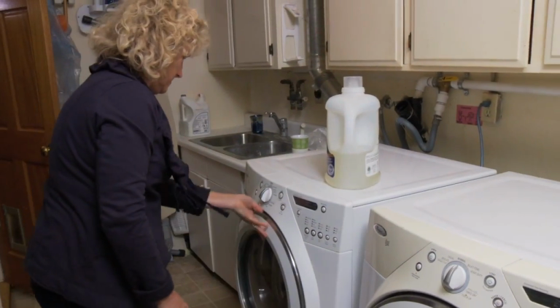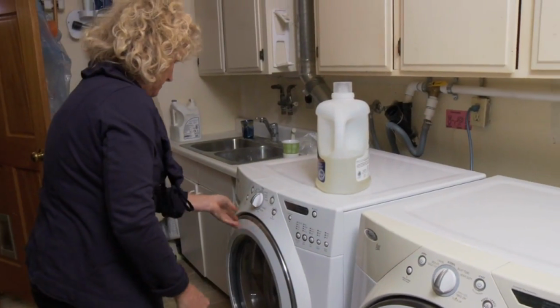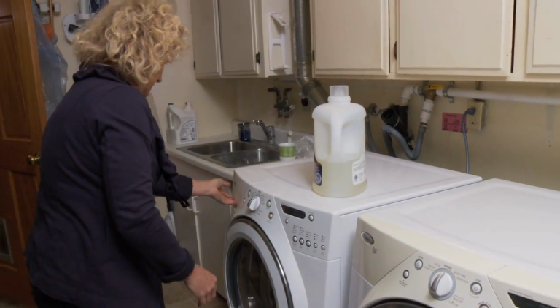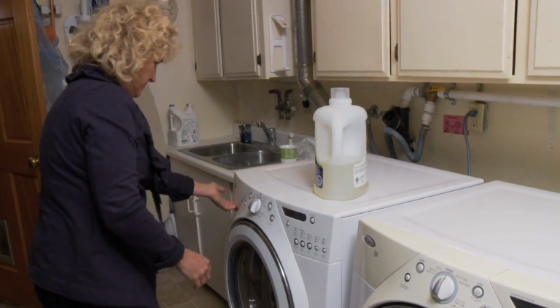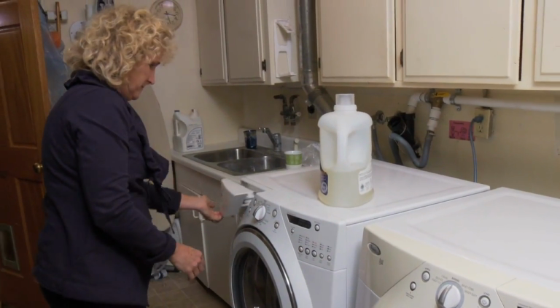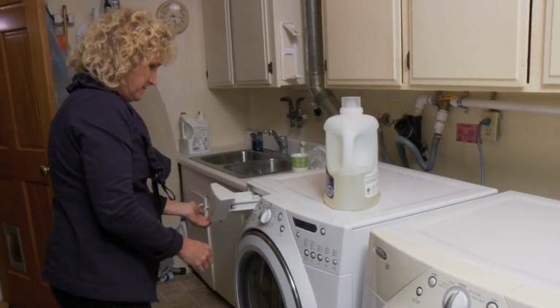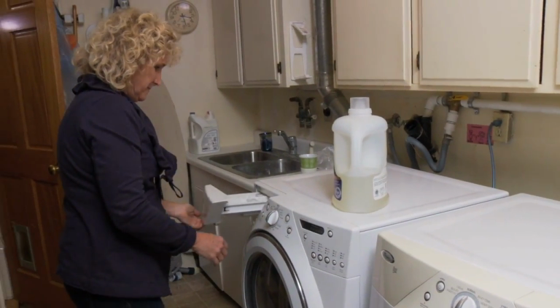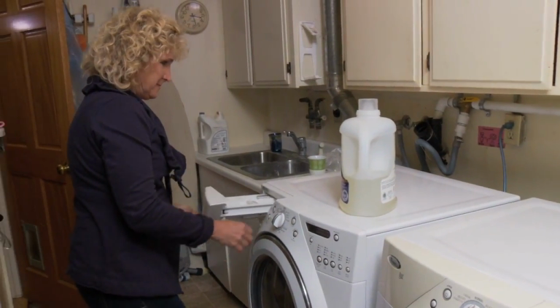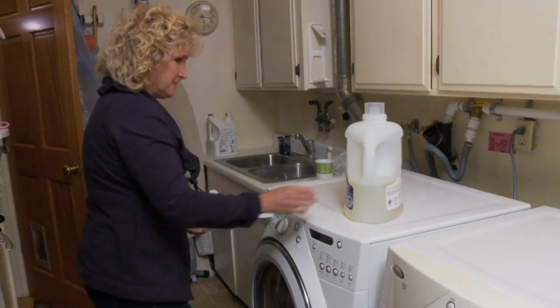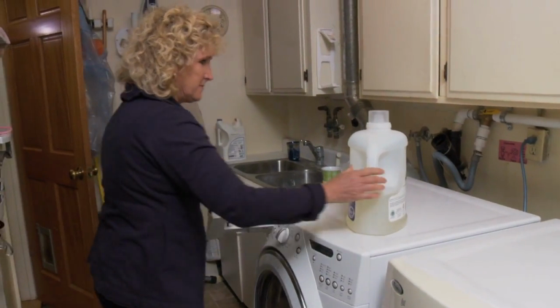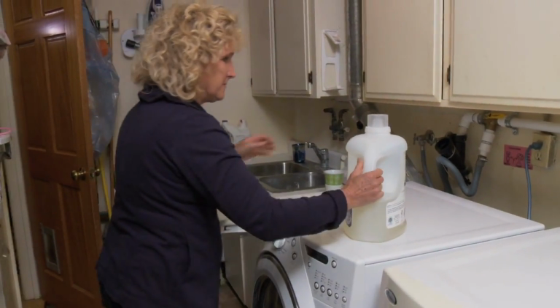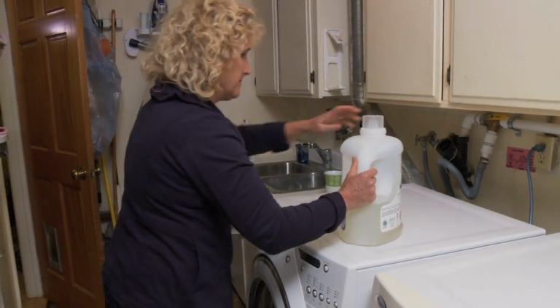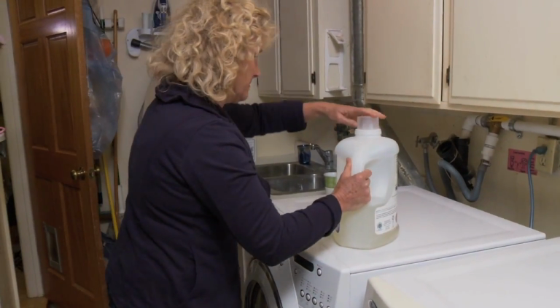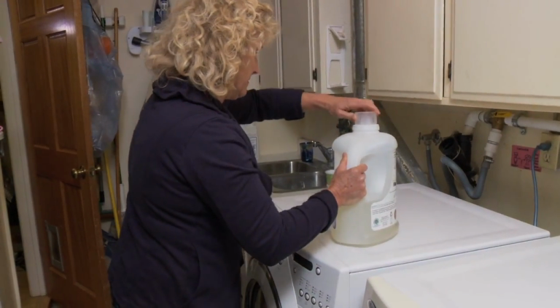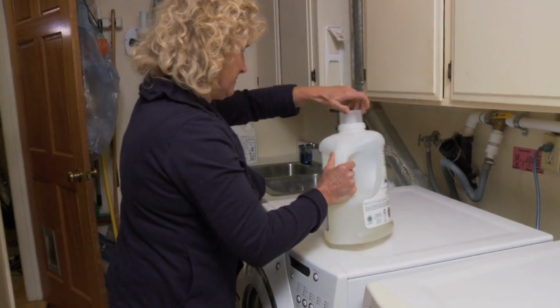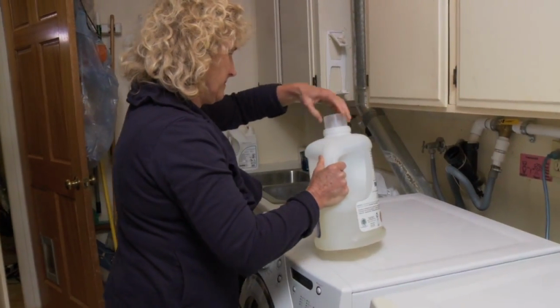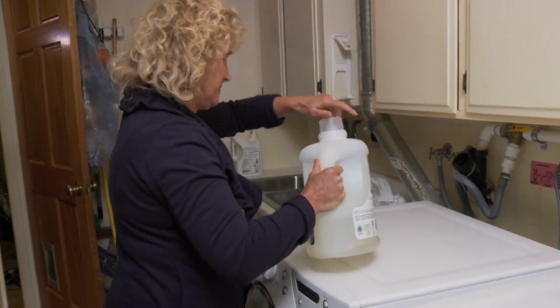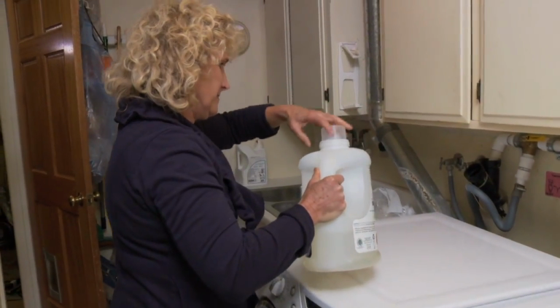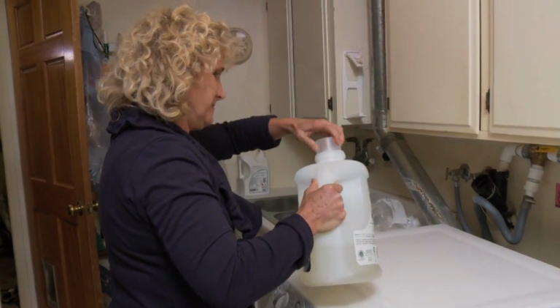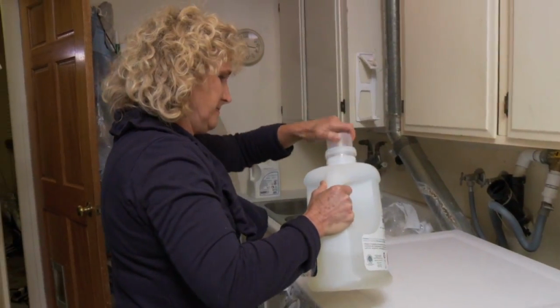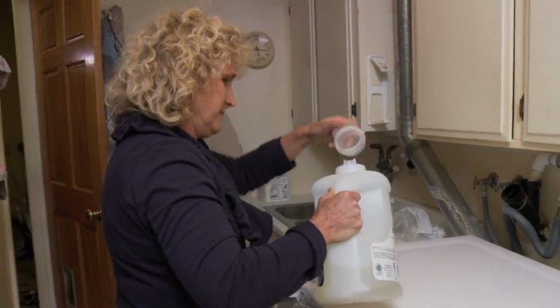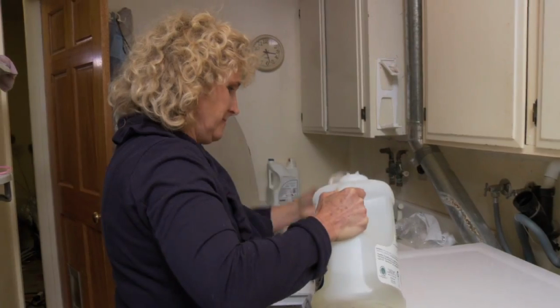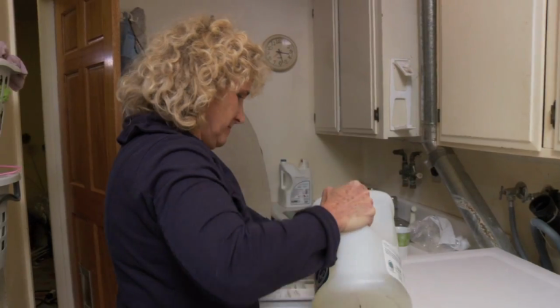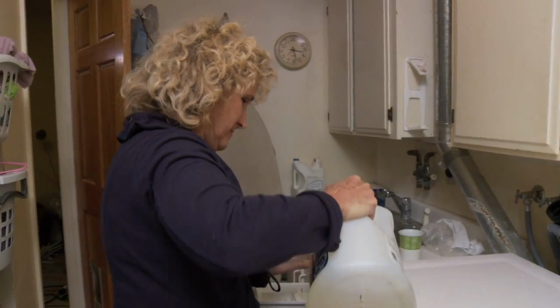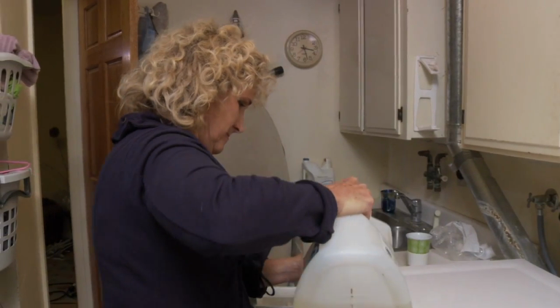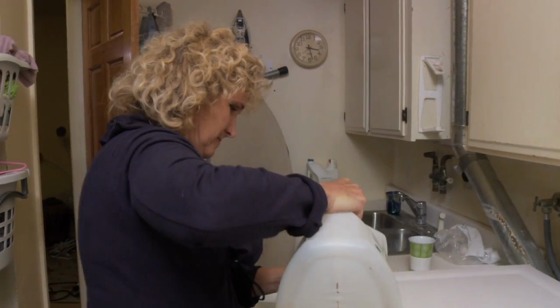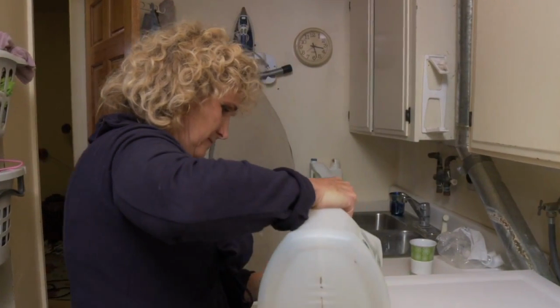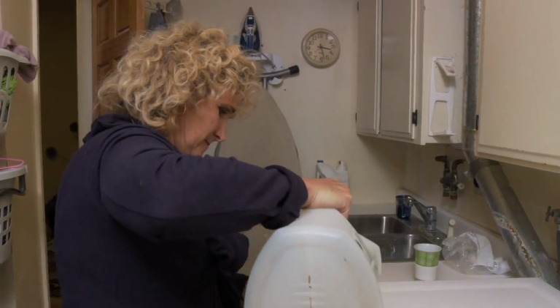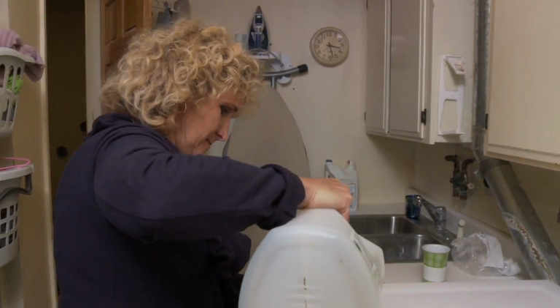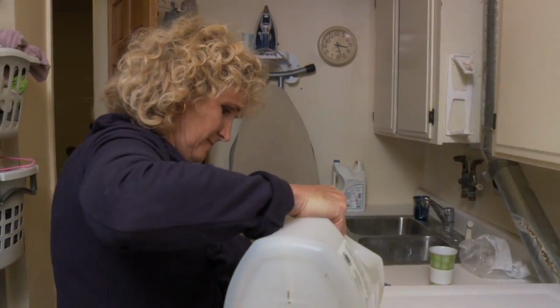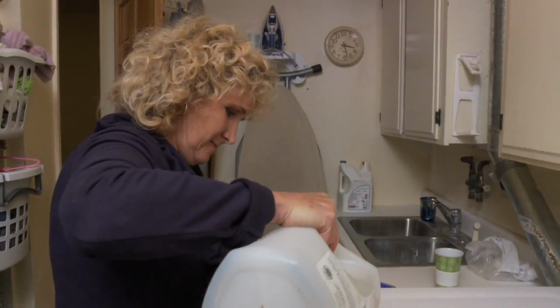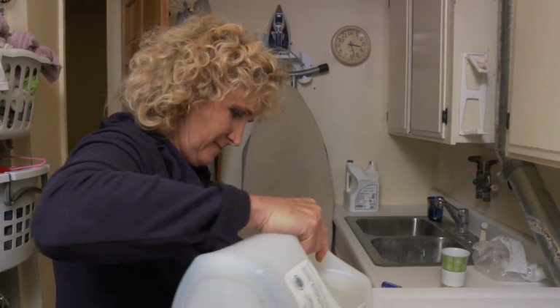Today, I'm taking water recycling to a new level by using the outflow from my washing machine to water my garden.